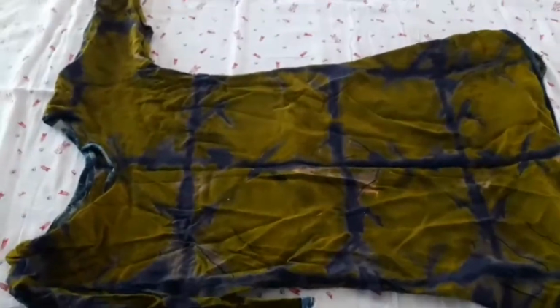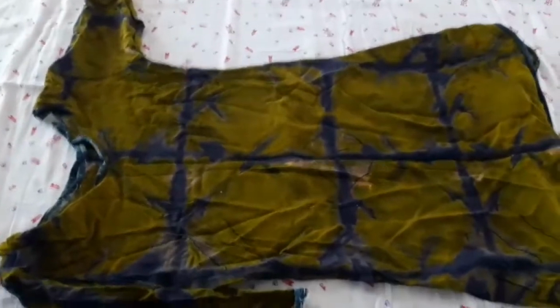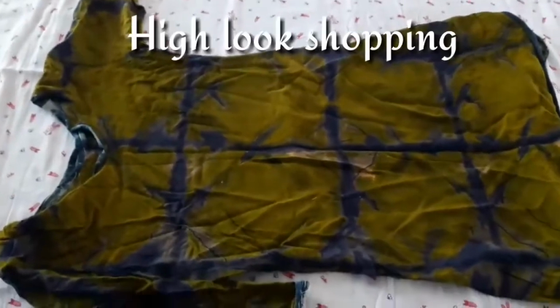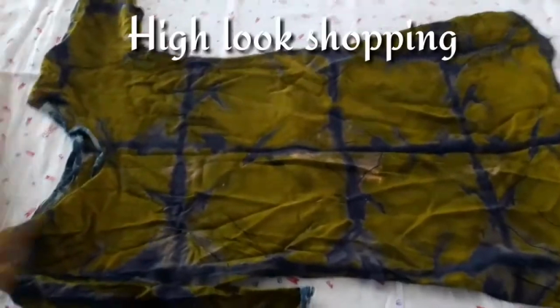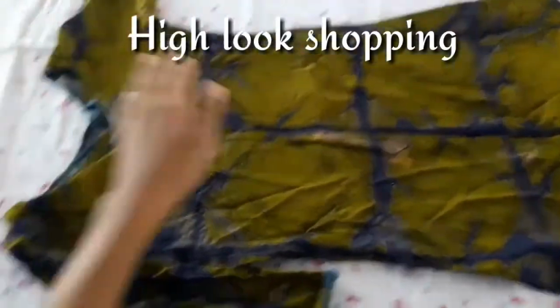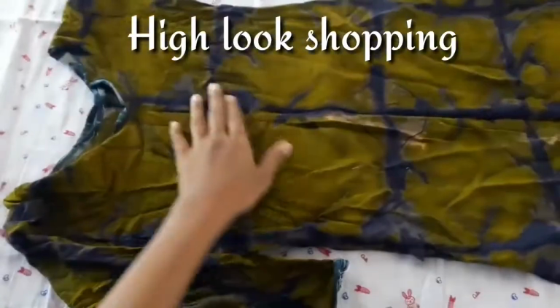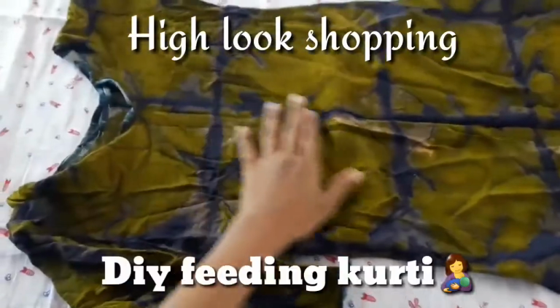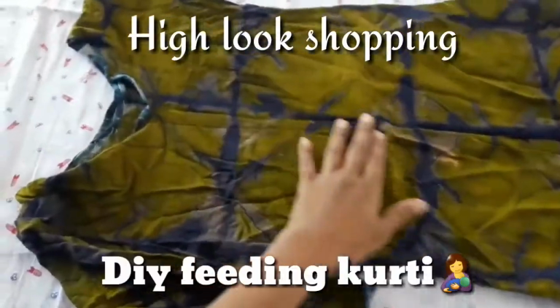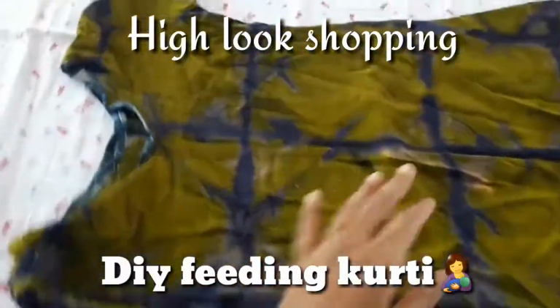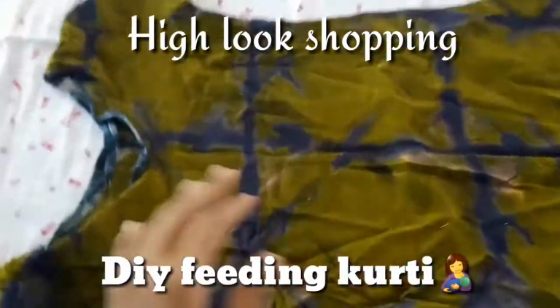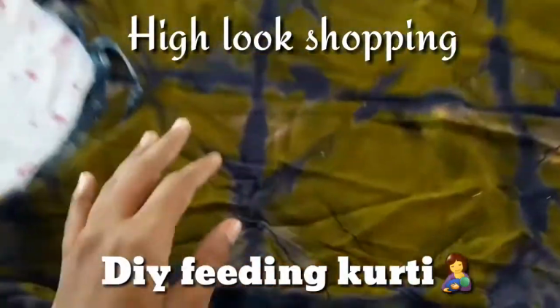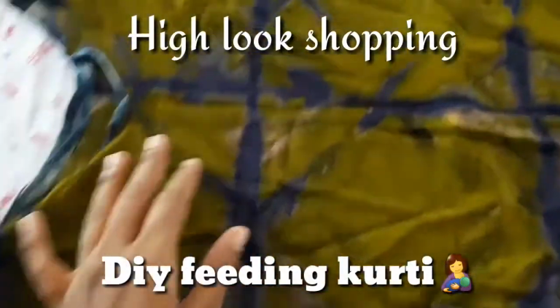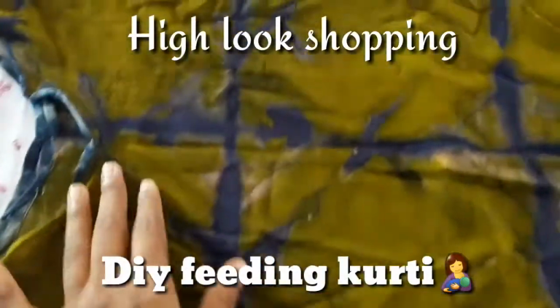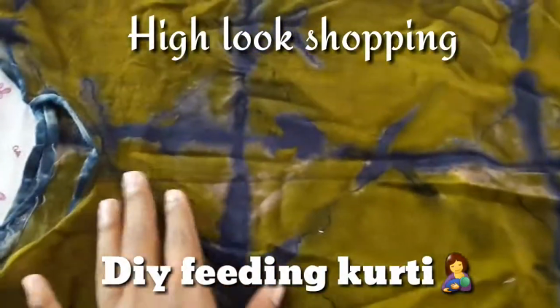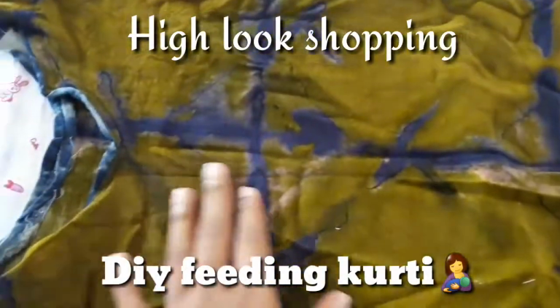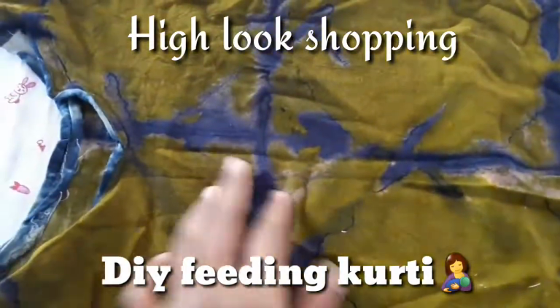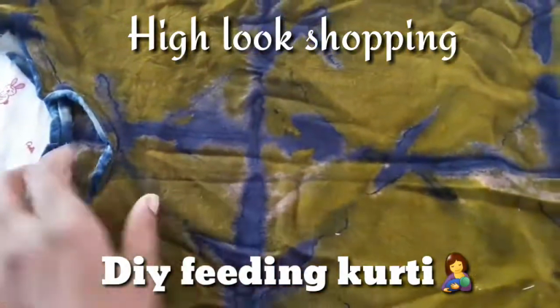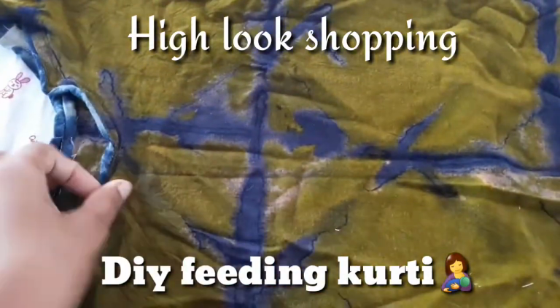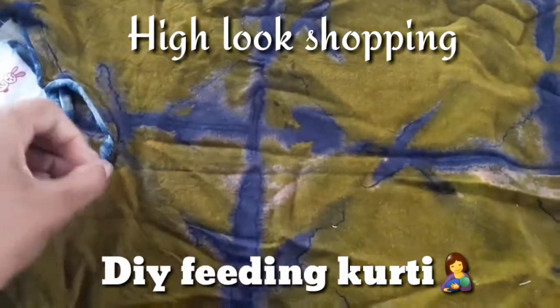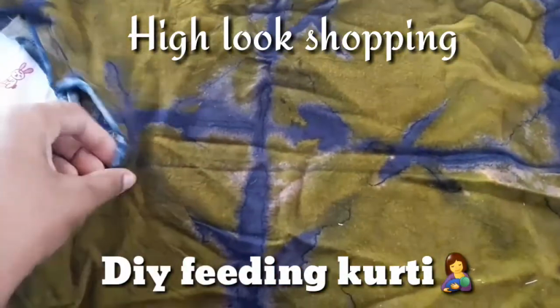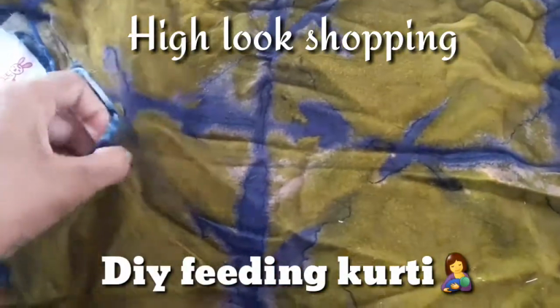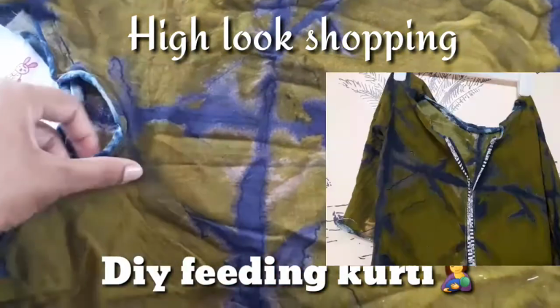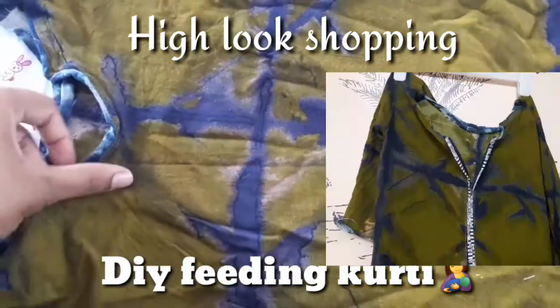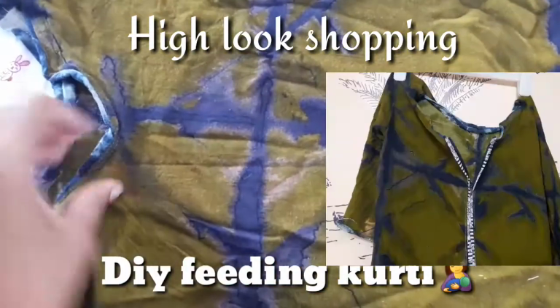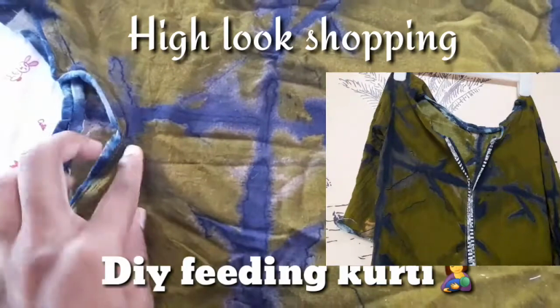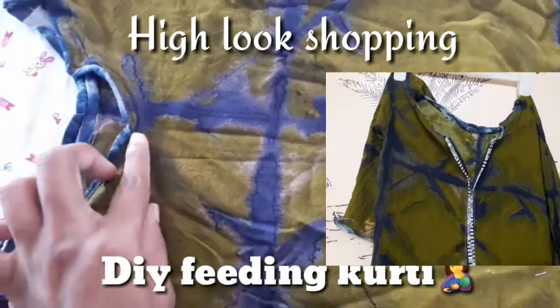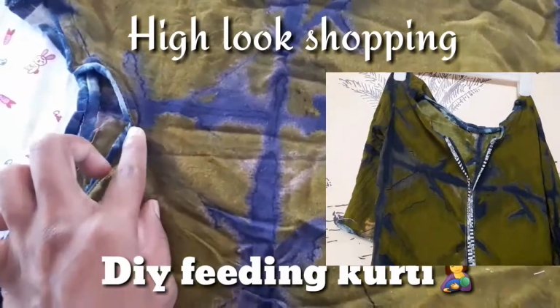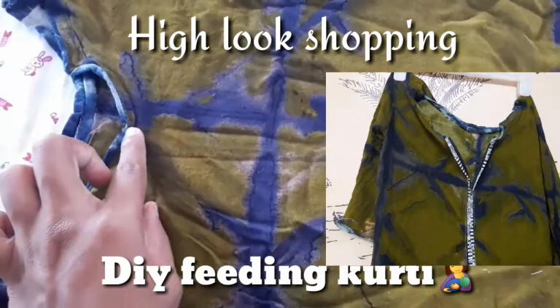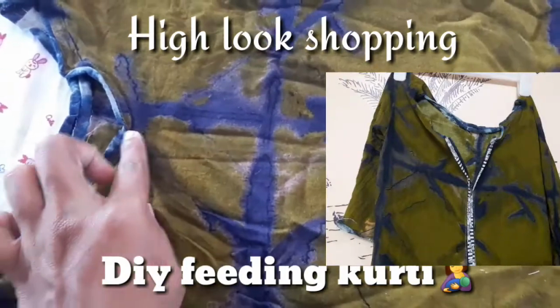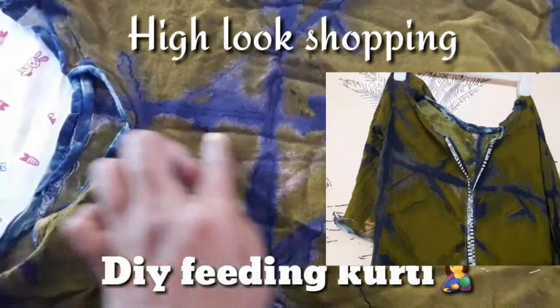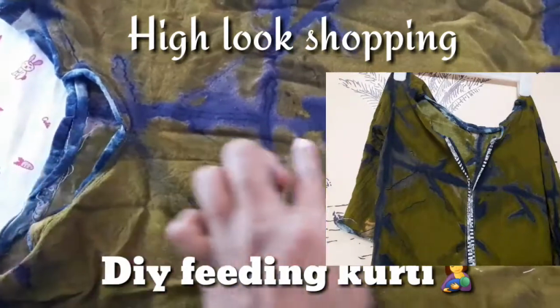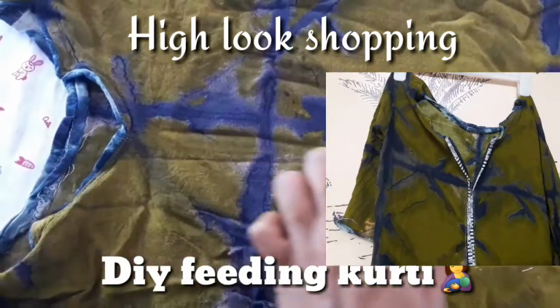Hey guys! Welcome to Hilux Shopping! This is our channel. Let's talk about feeding on our channel — let's talk about DIY videos.